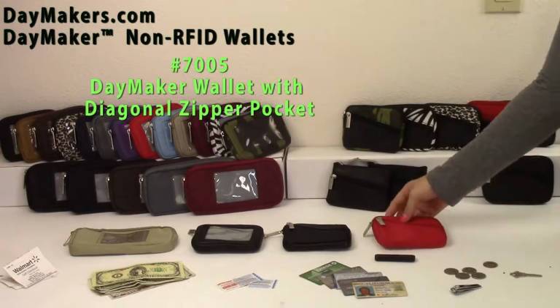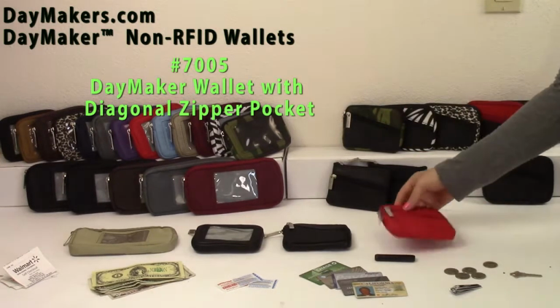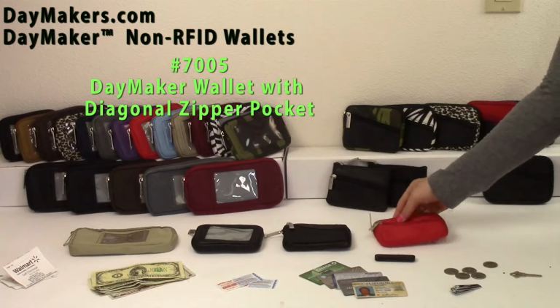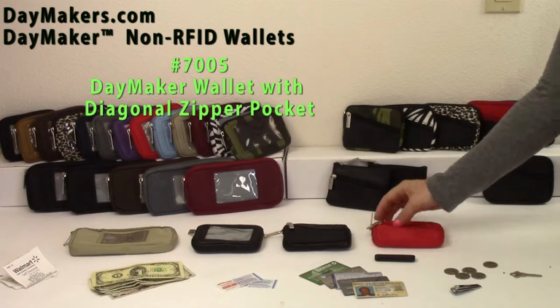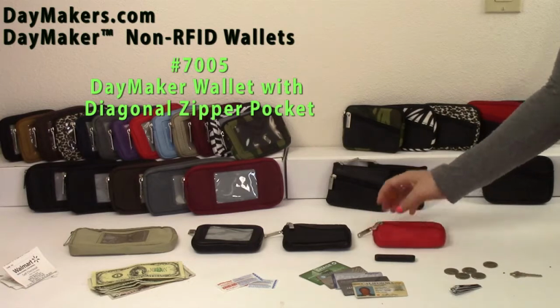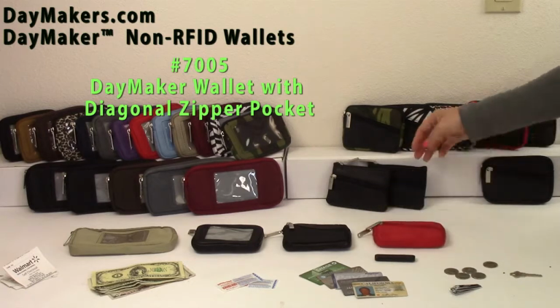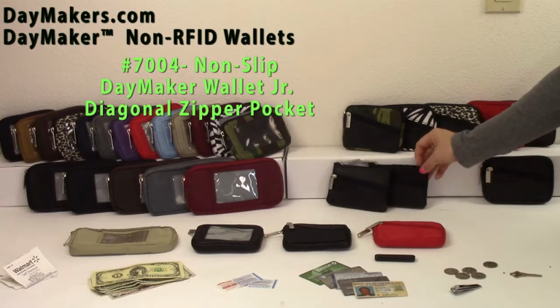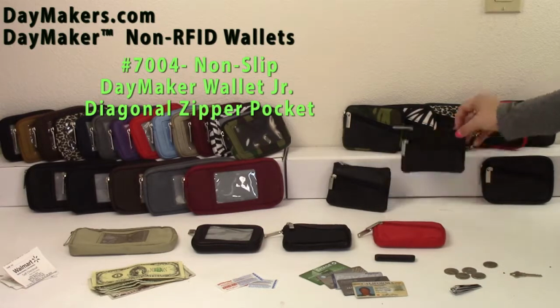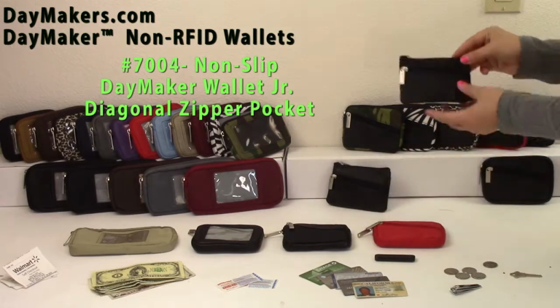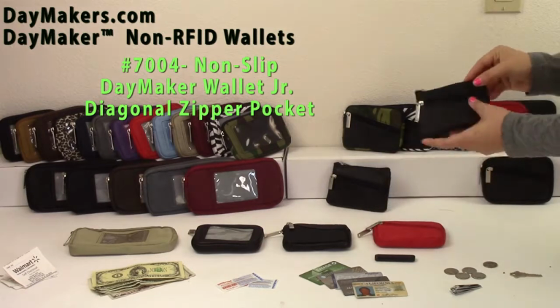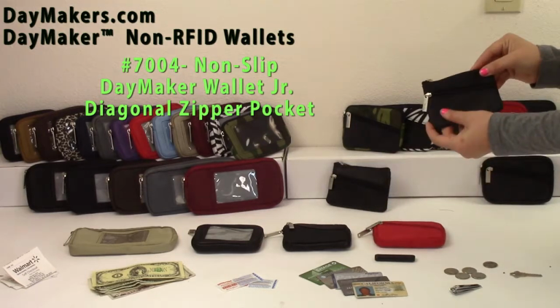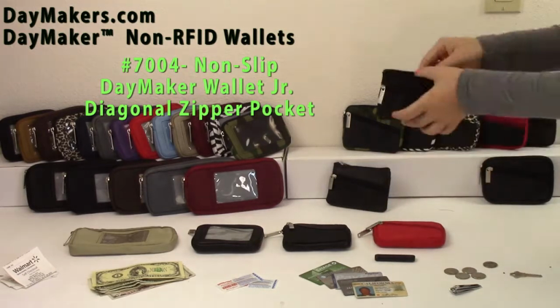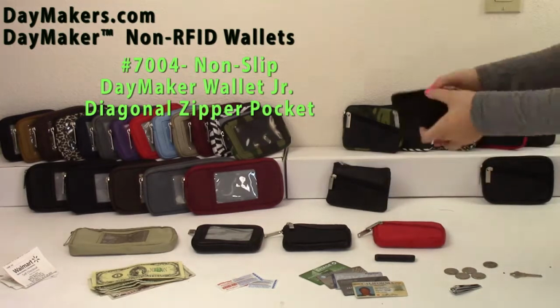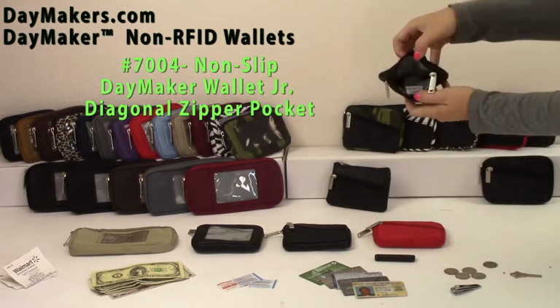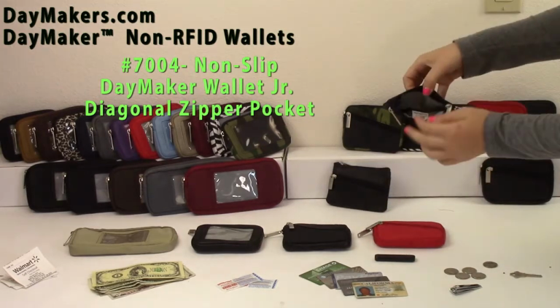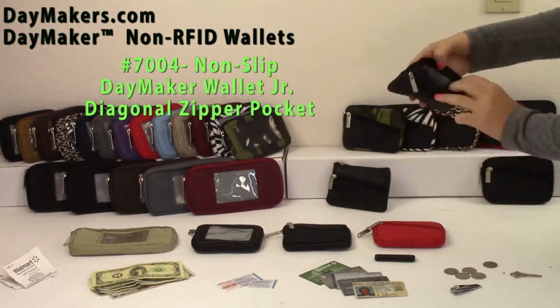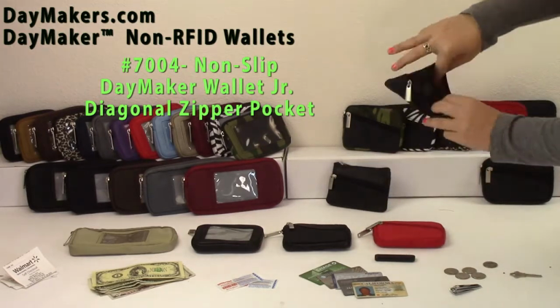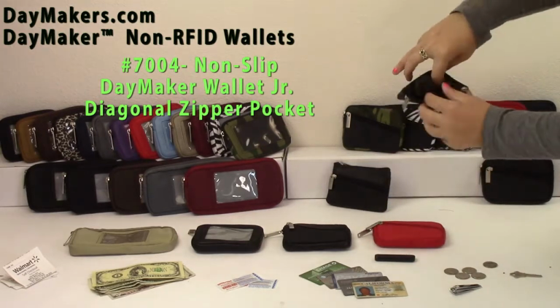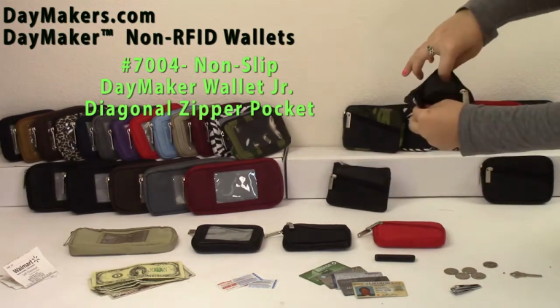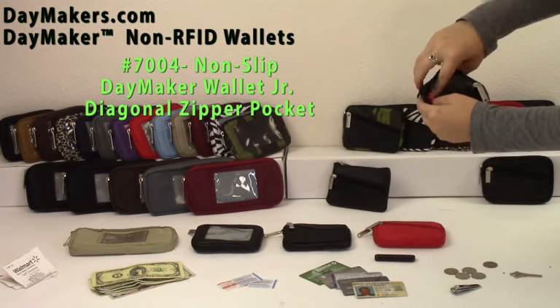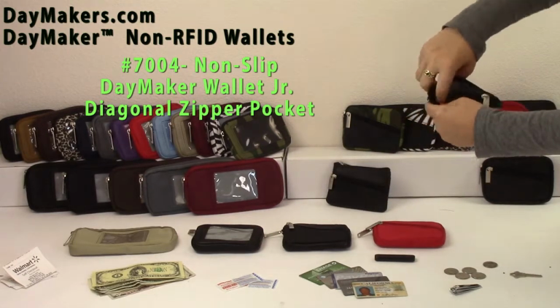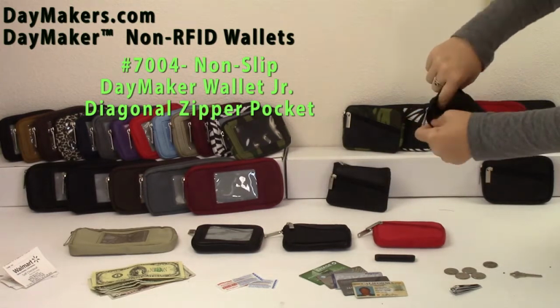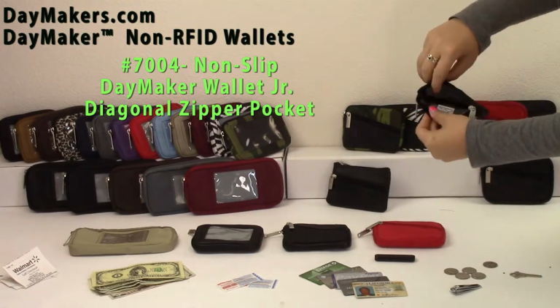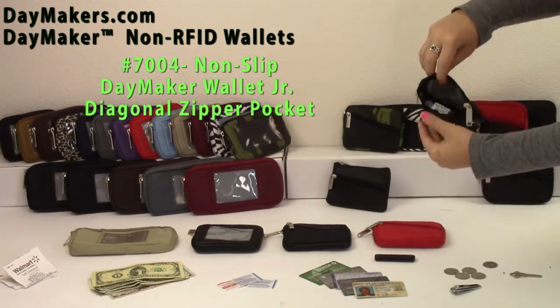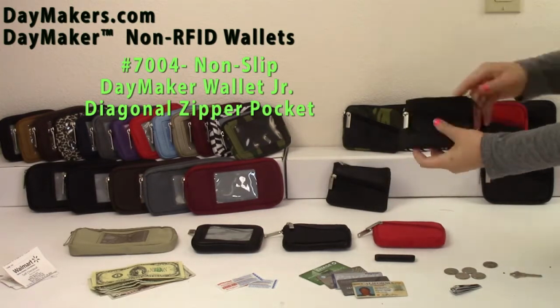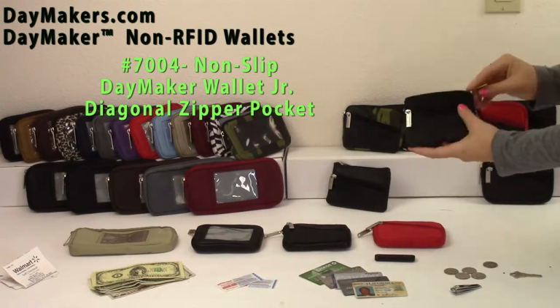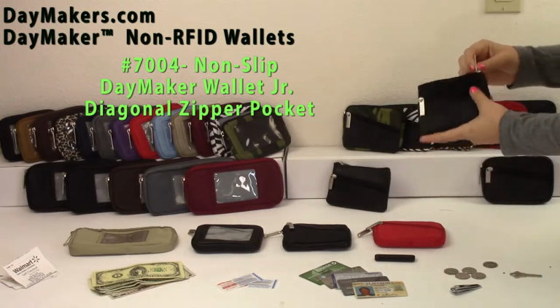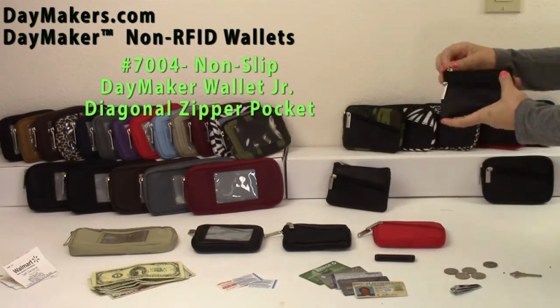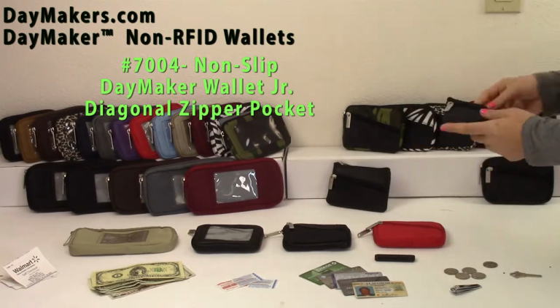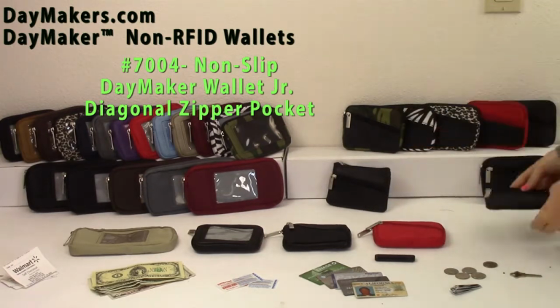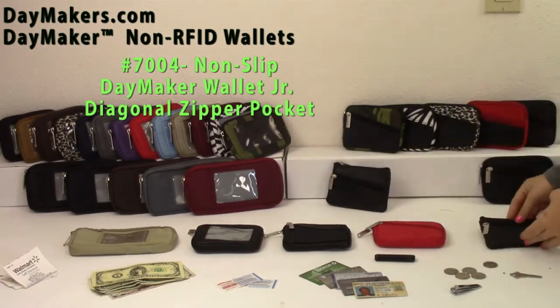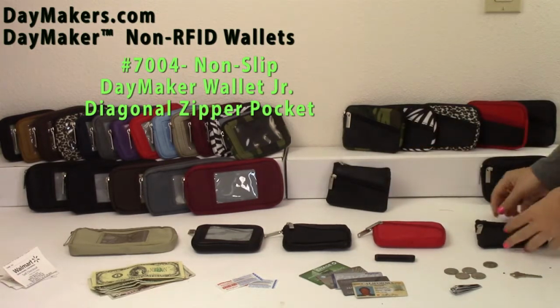Last, the Wallet Jr. has a coin zip pouch, diagonal open pocket, and a main compartment.